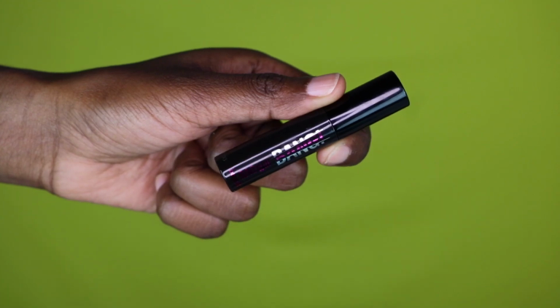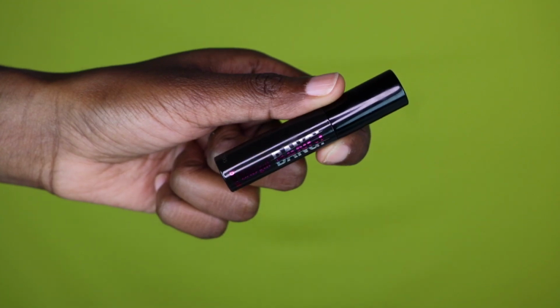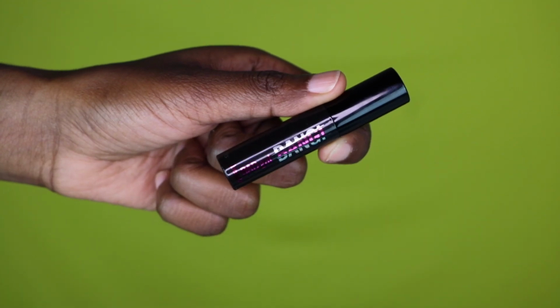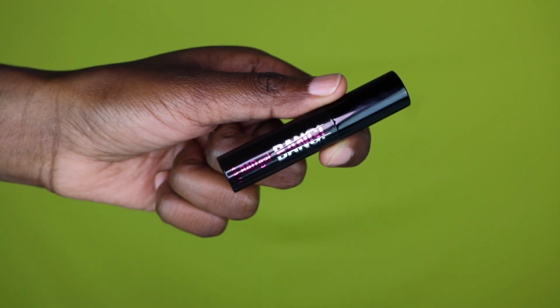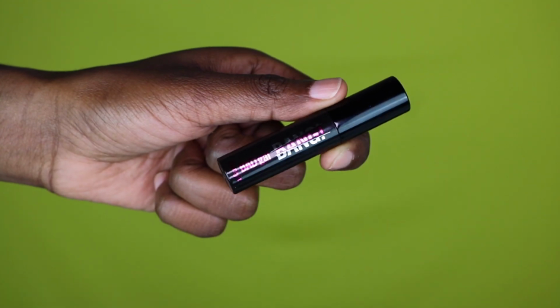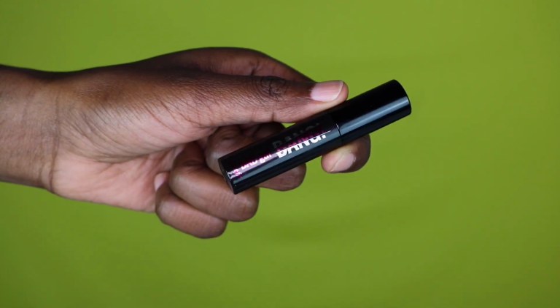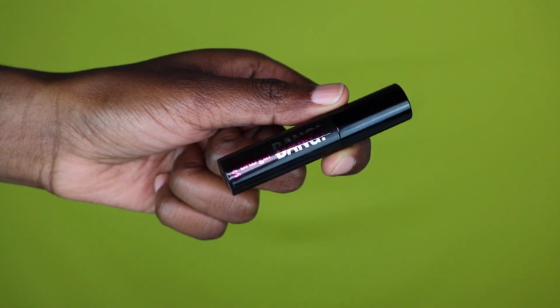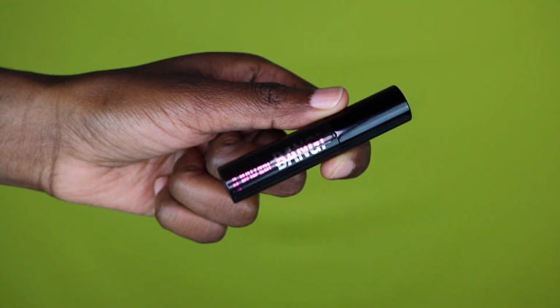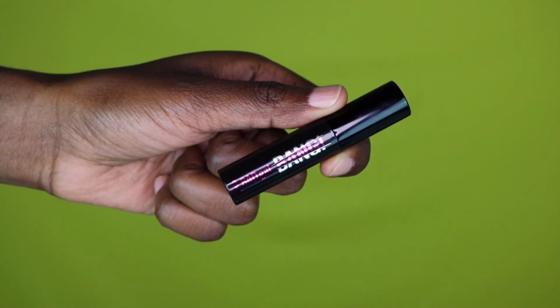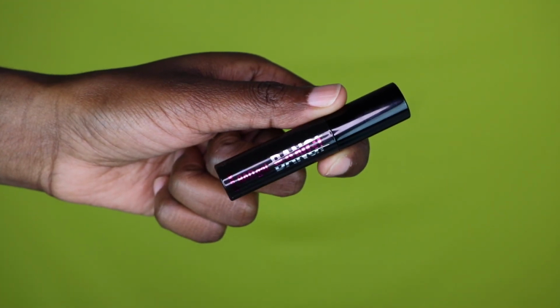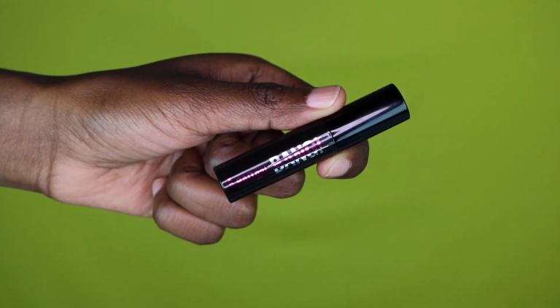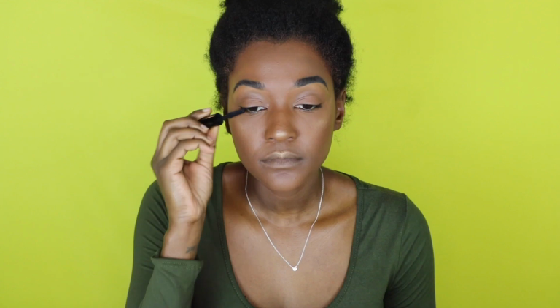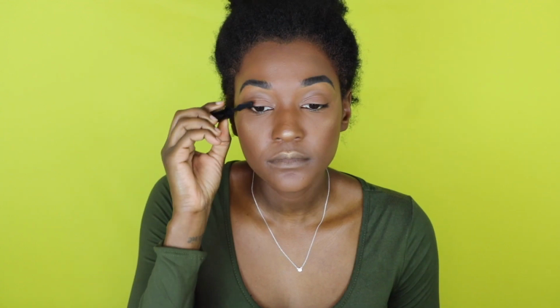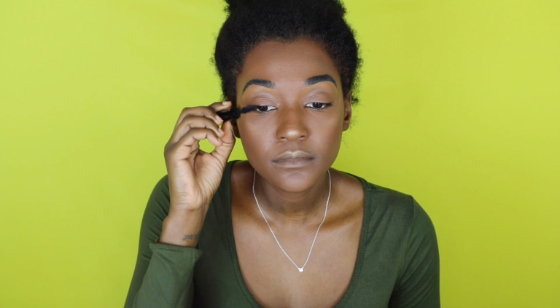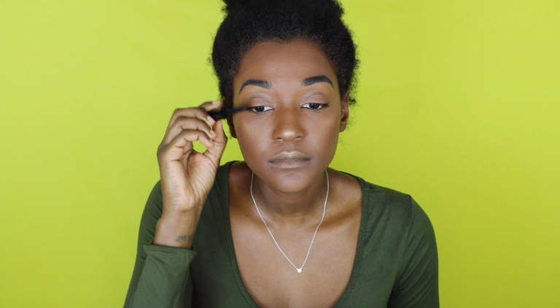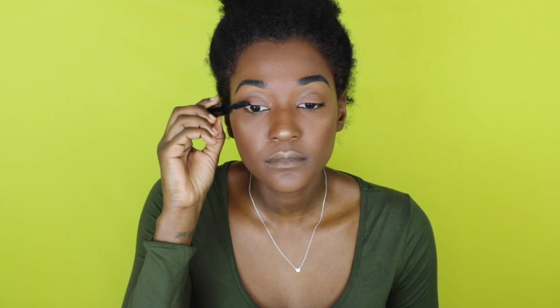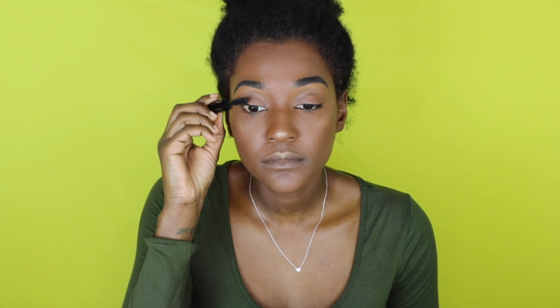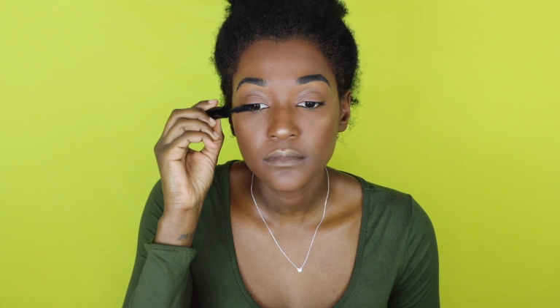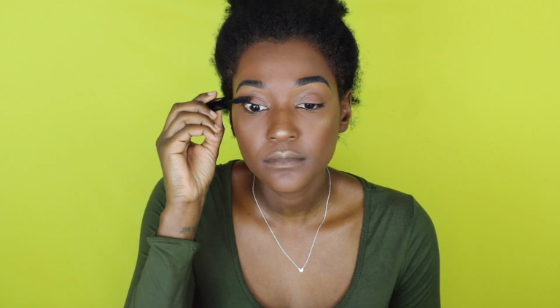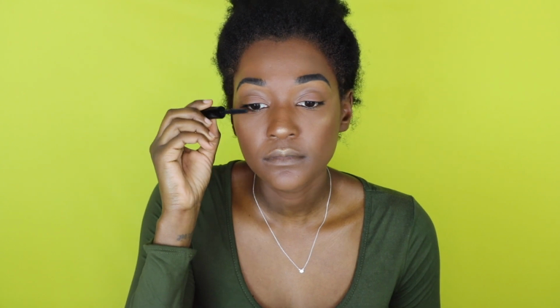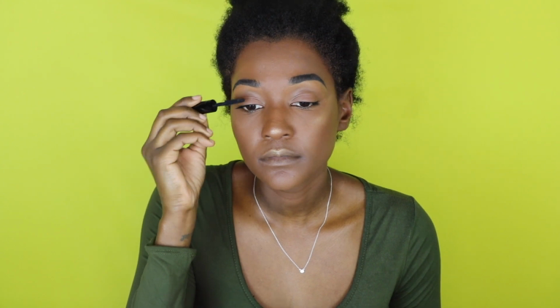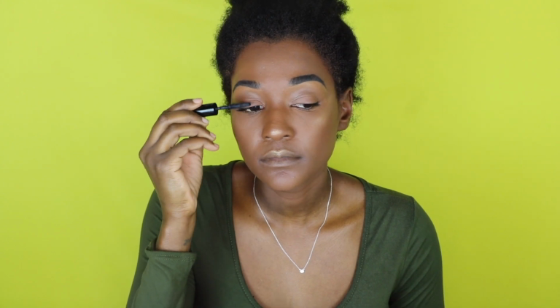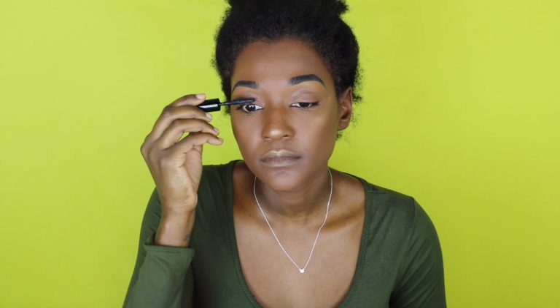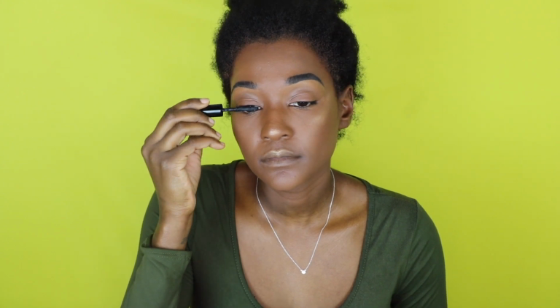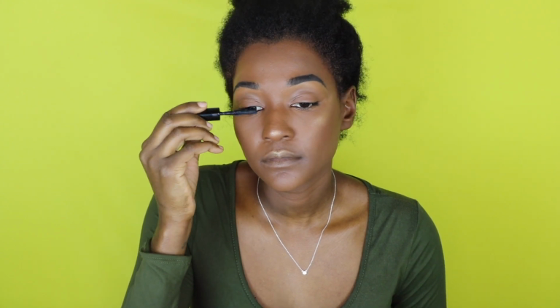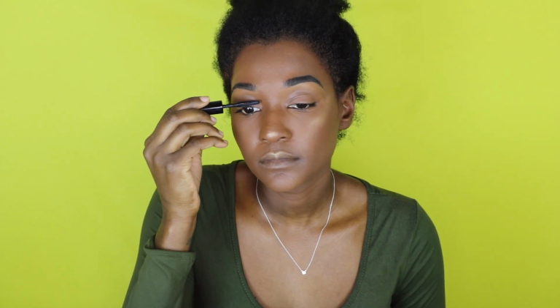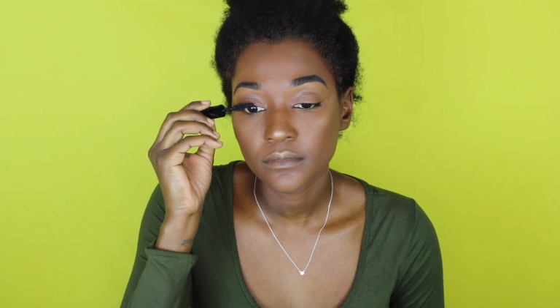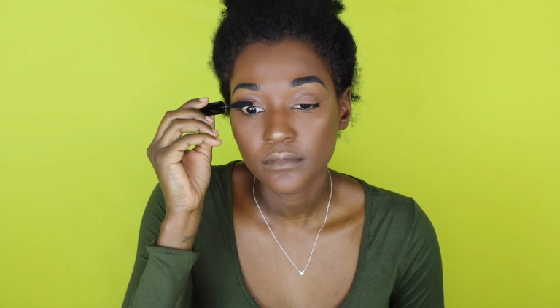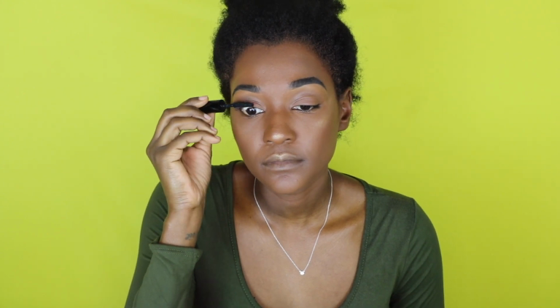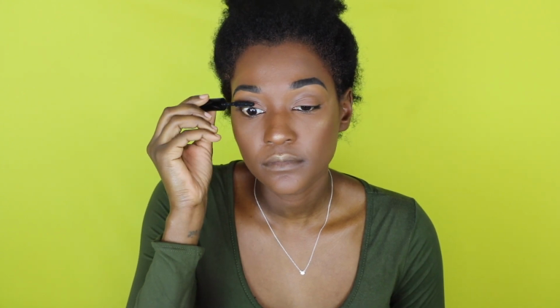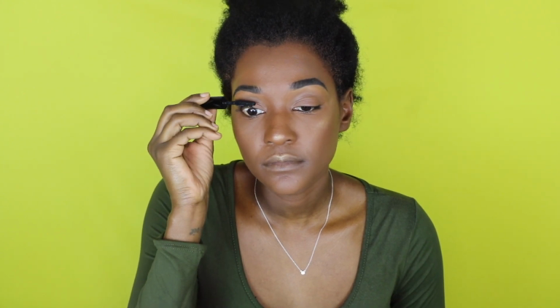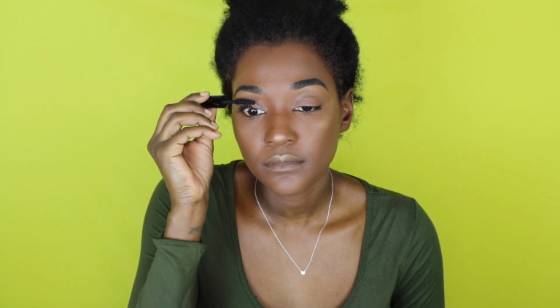Using my Bad Gal Bang mascara from Benefit, I'm just going to go ahead and do my lashes — I'm doing top and bottom lashes.